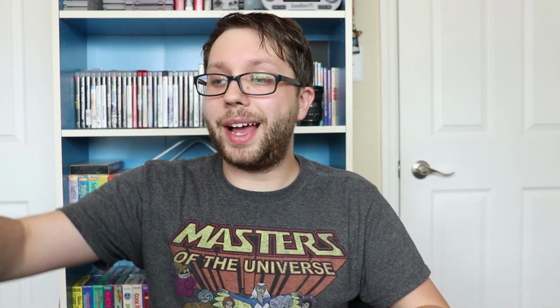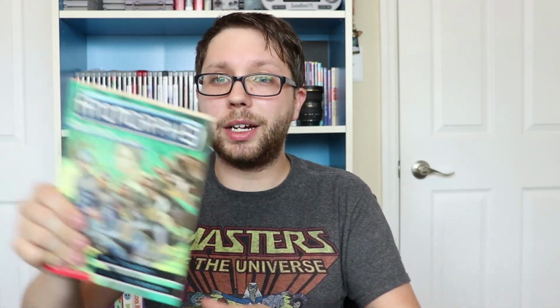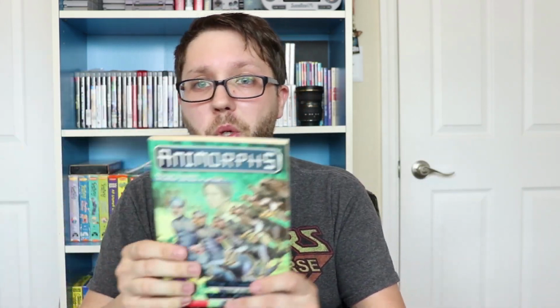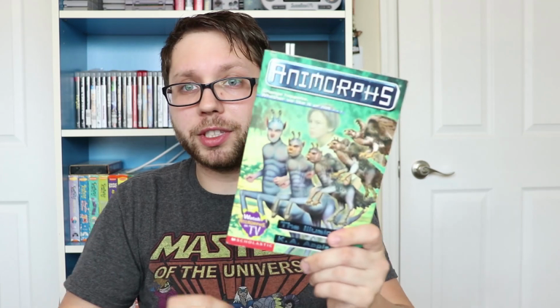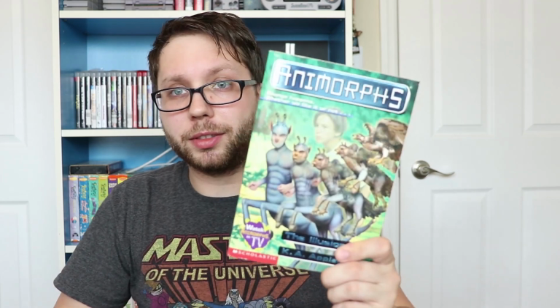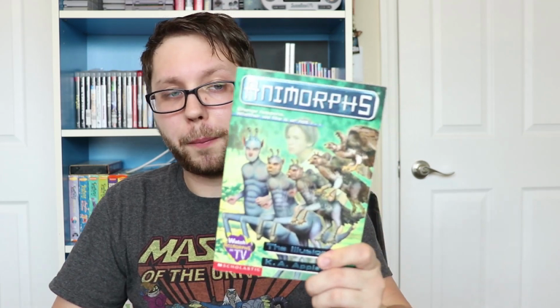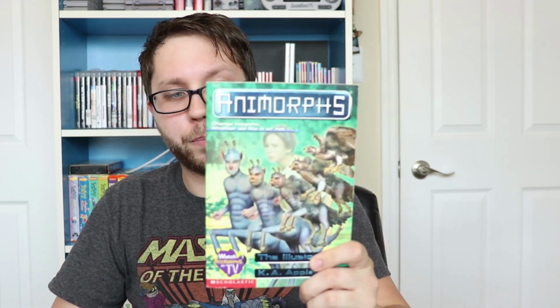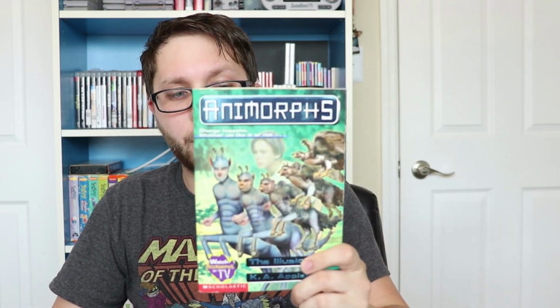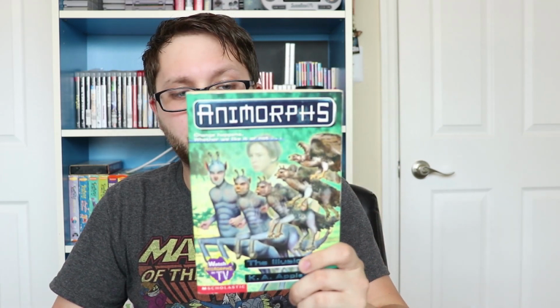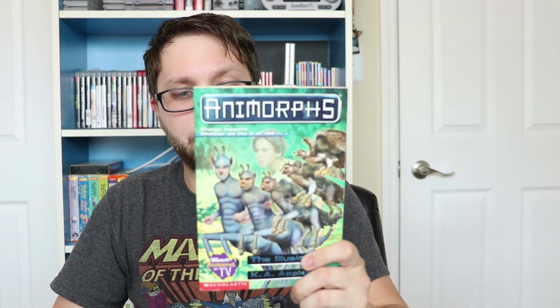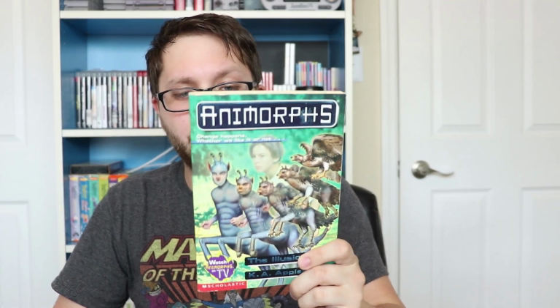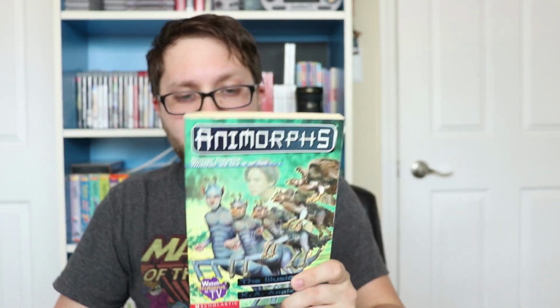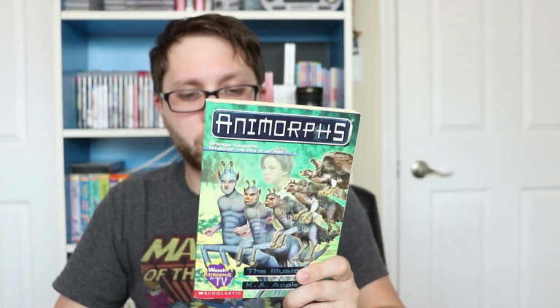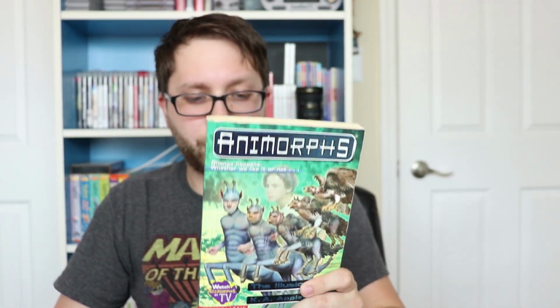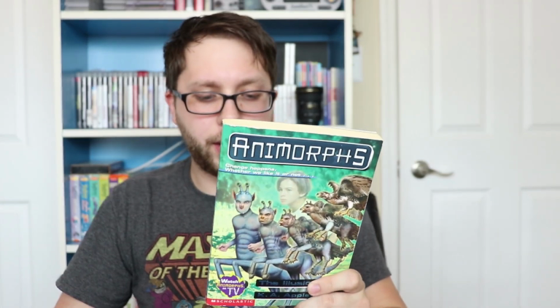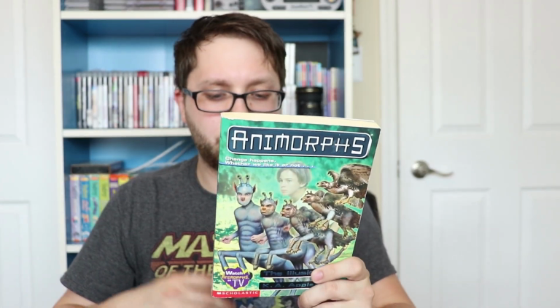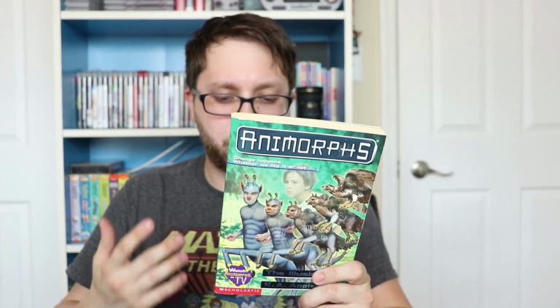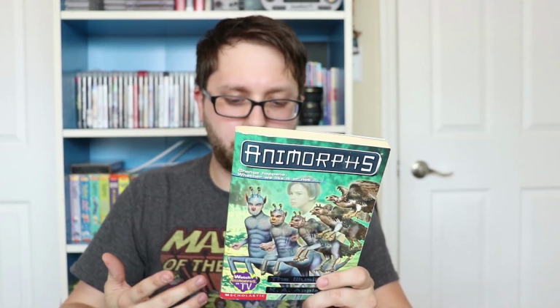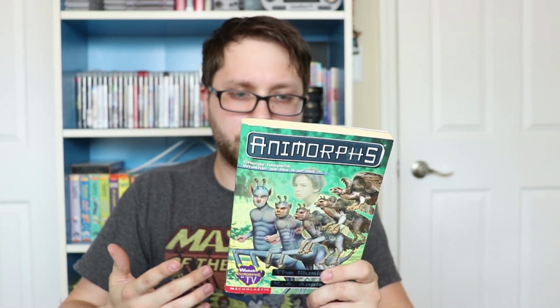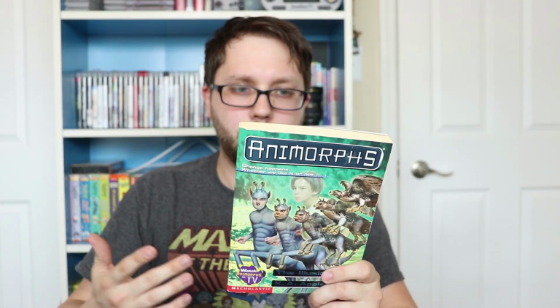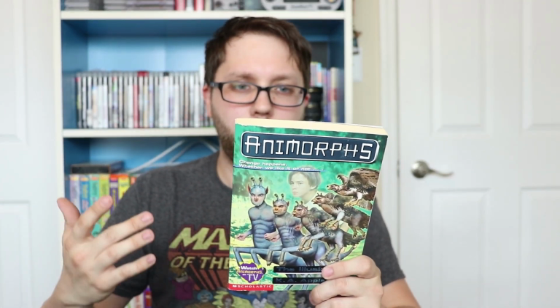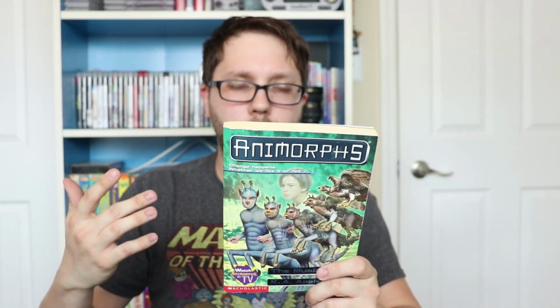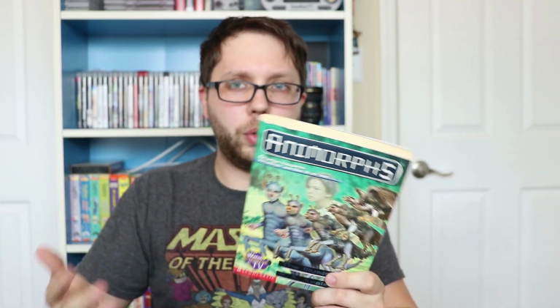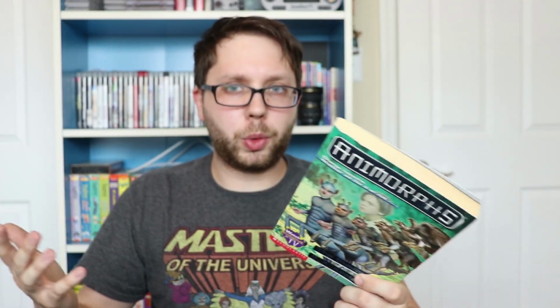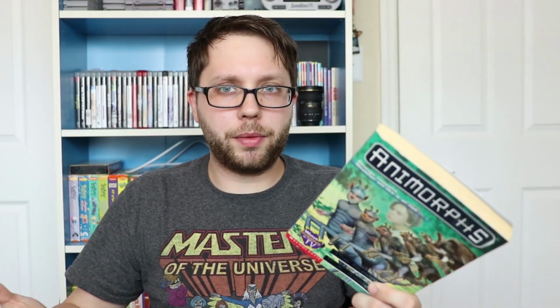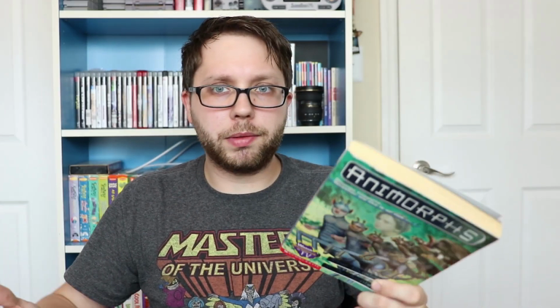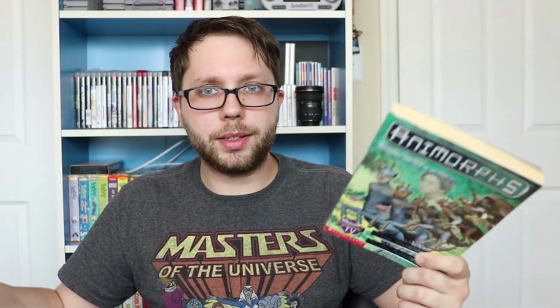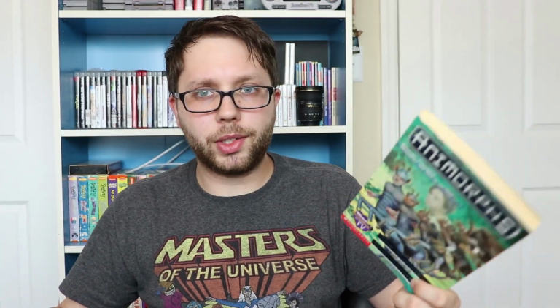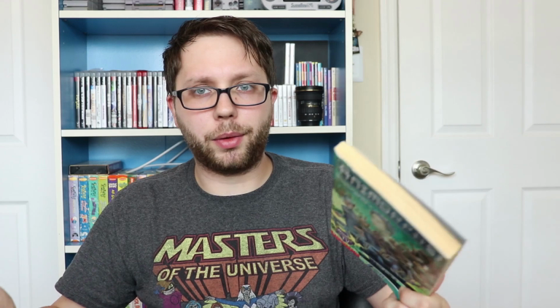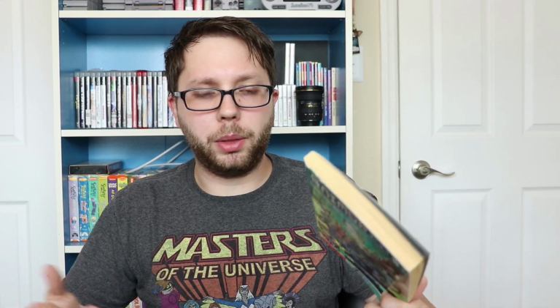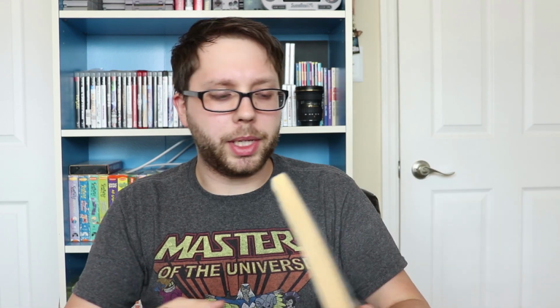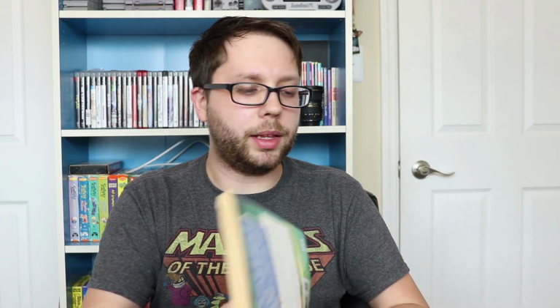I got Animorphs. Not really a big Animorphs fan, but two for 25 cents — I can't really beat it.